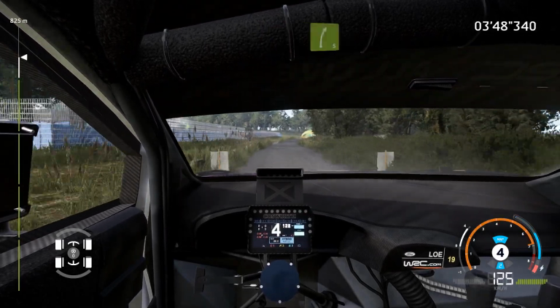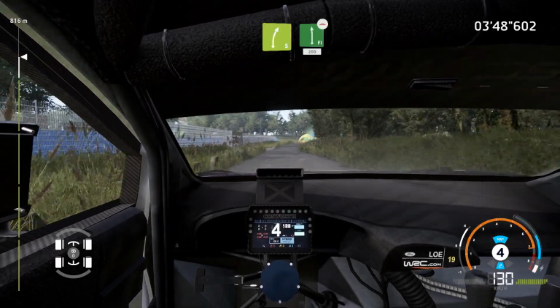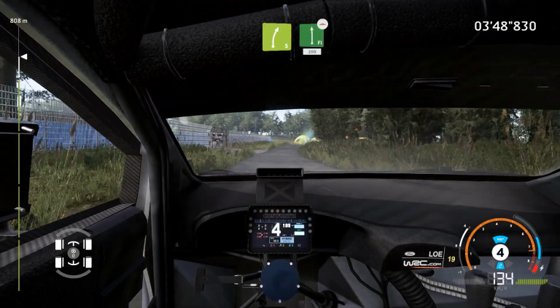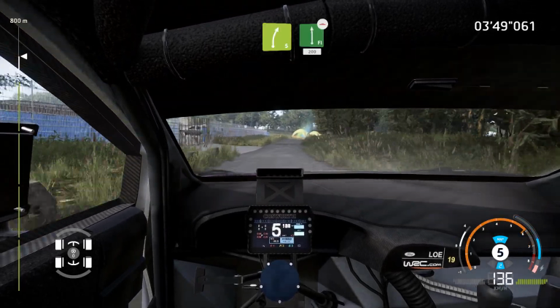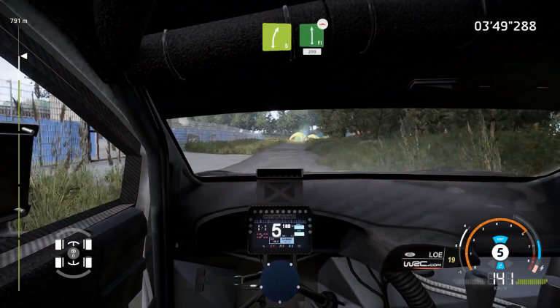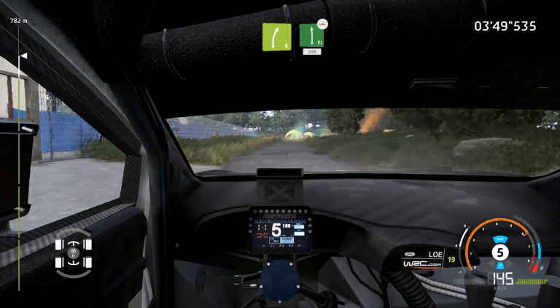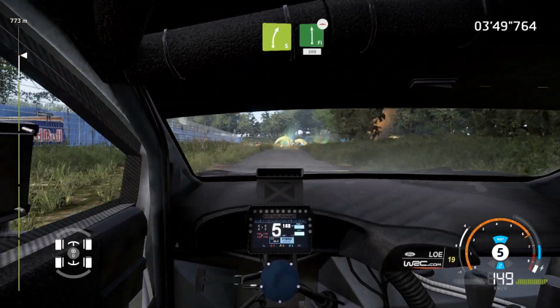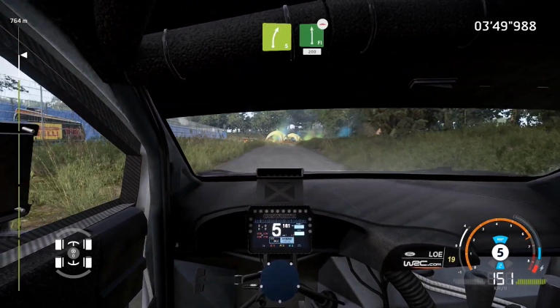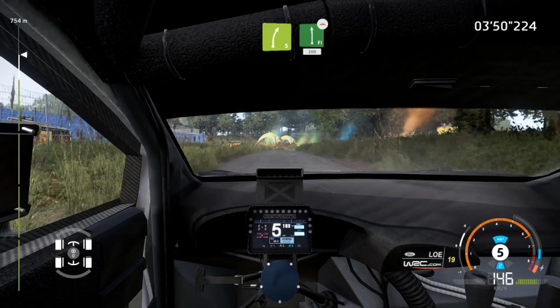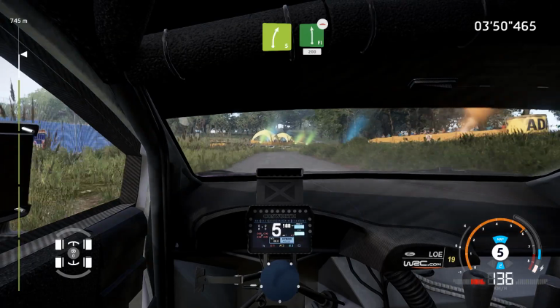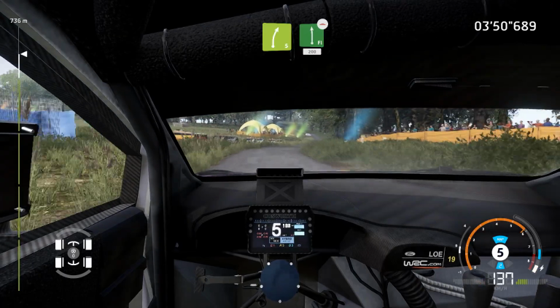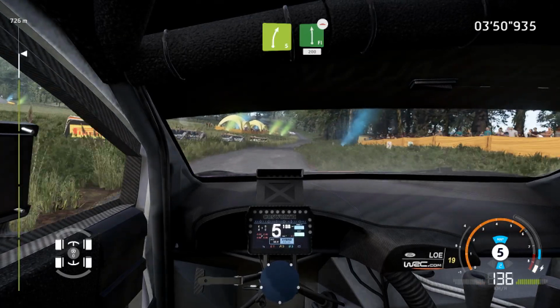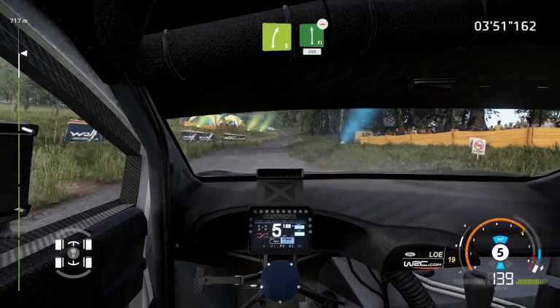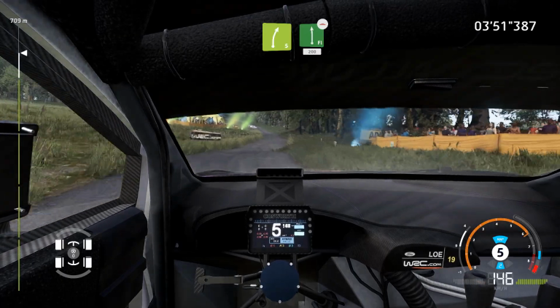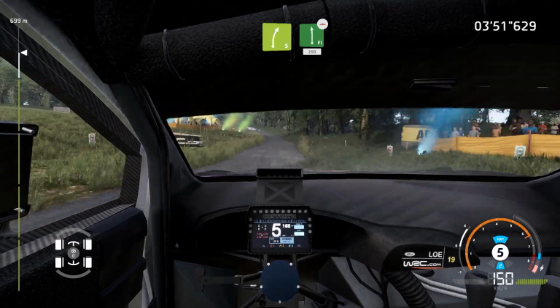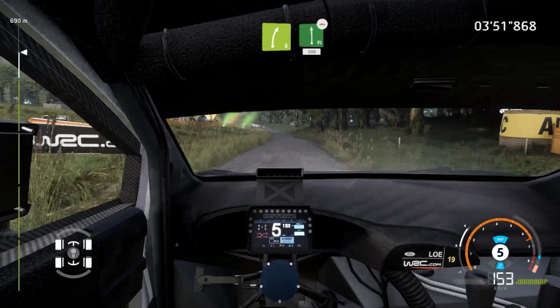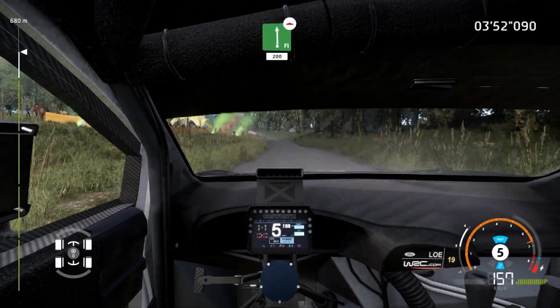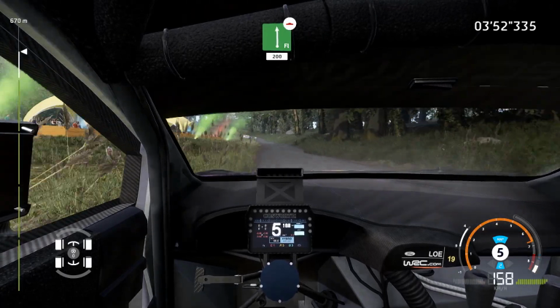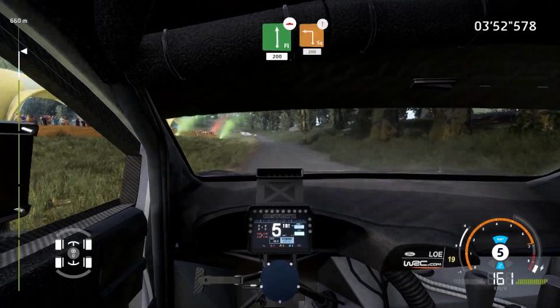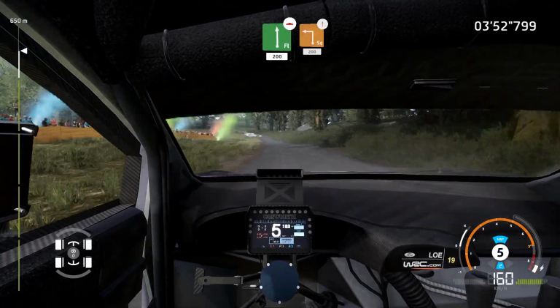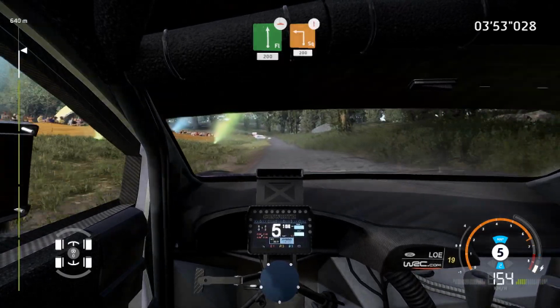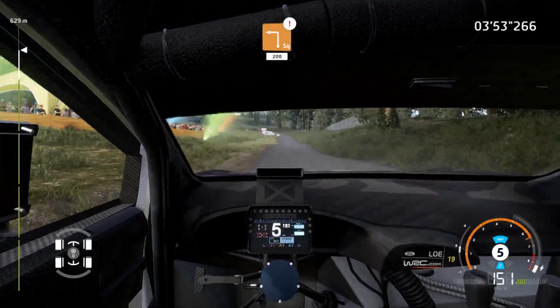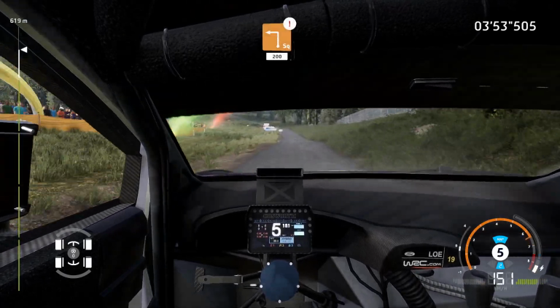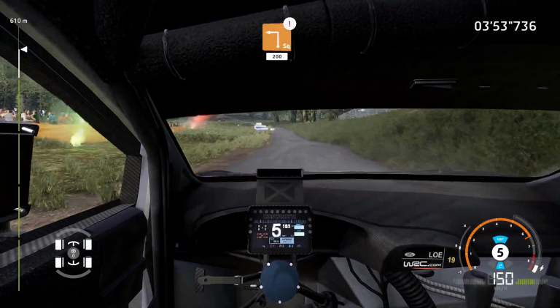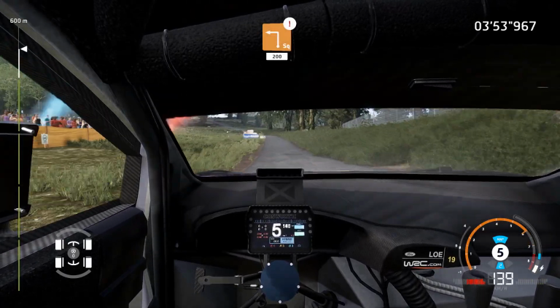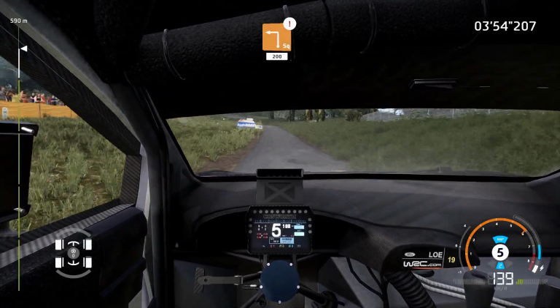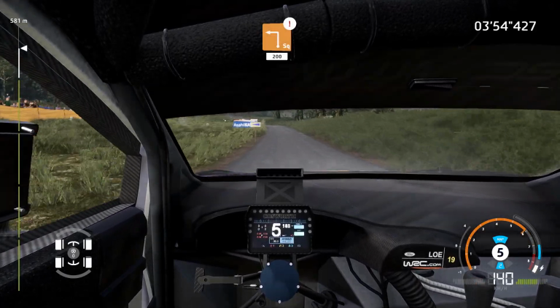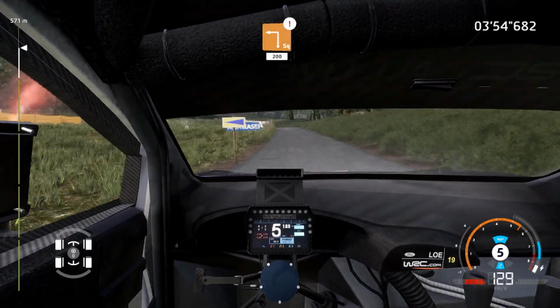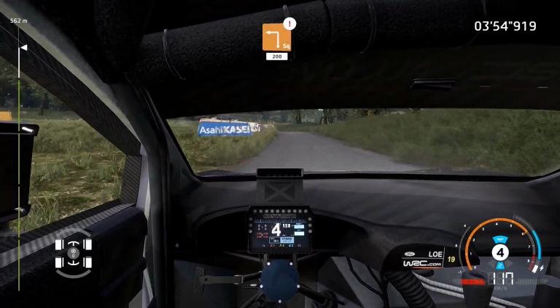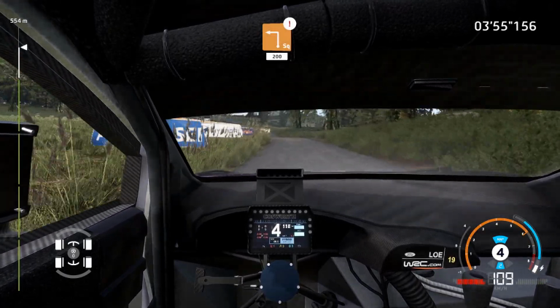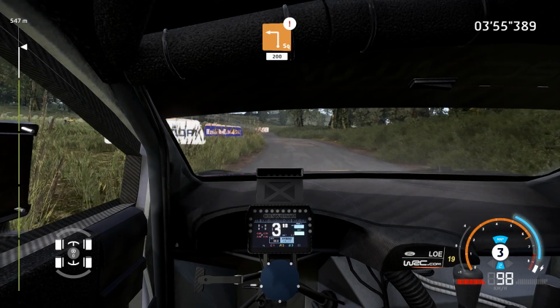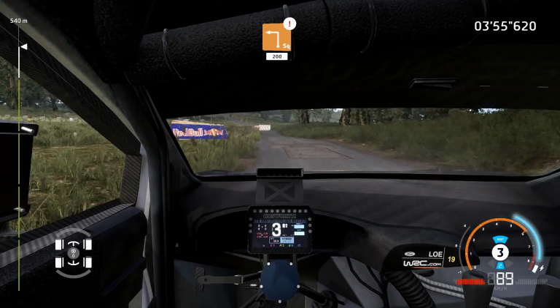Right 5, keep into flat left. 200, bumpy, caution, hard brake, for square left, small cut. 200.